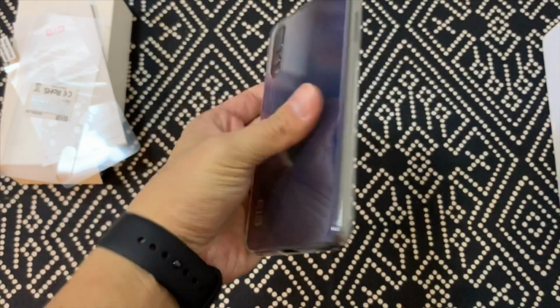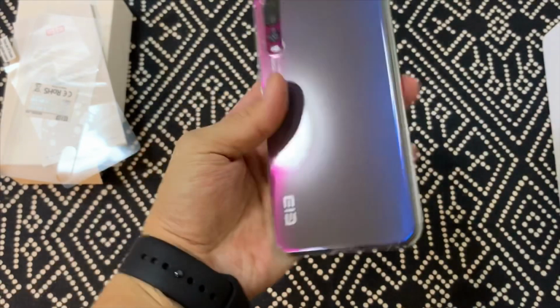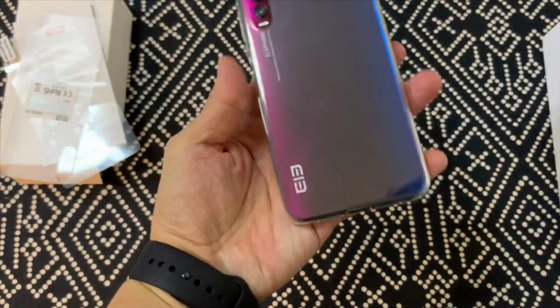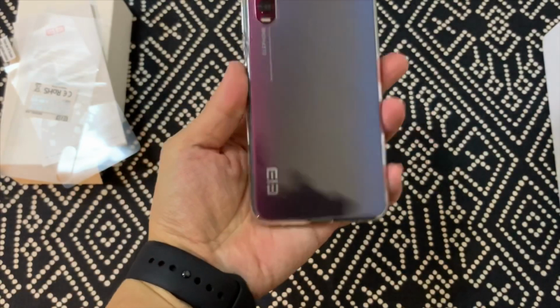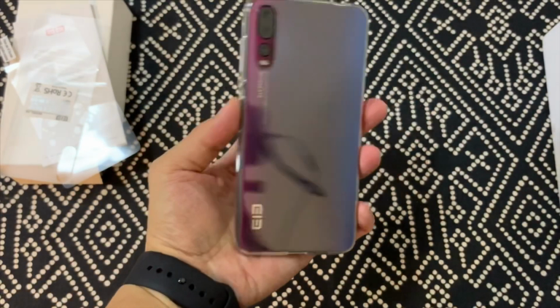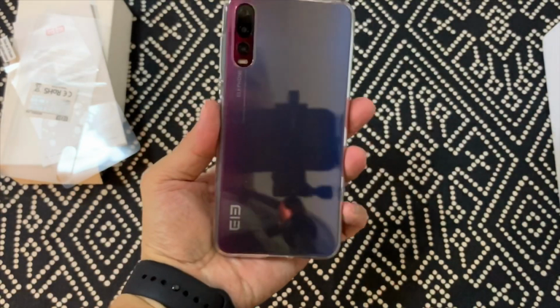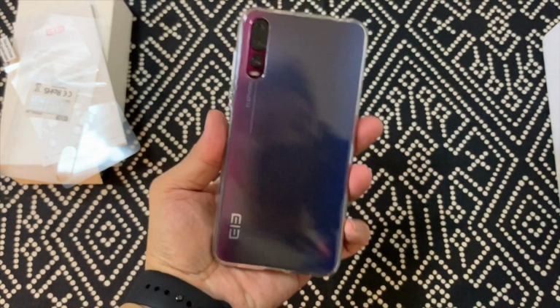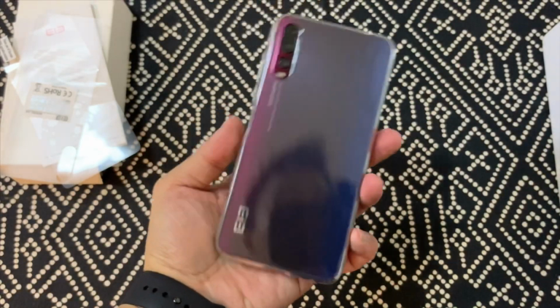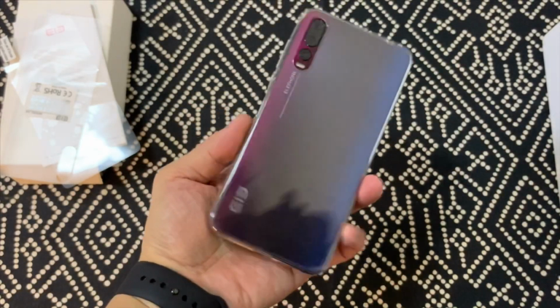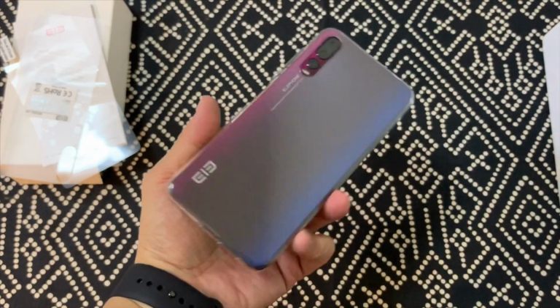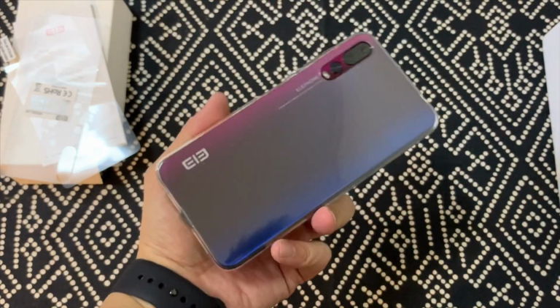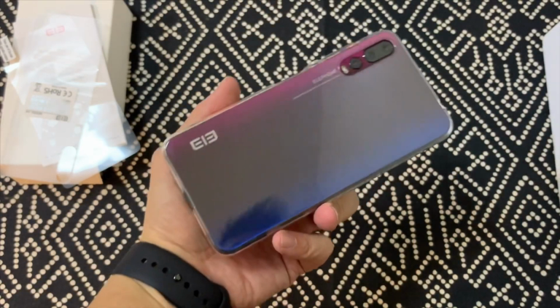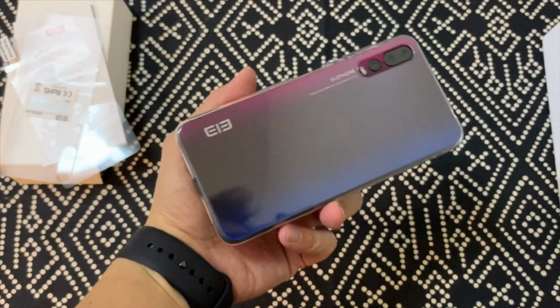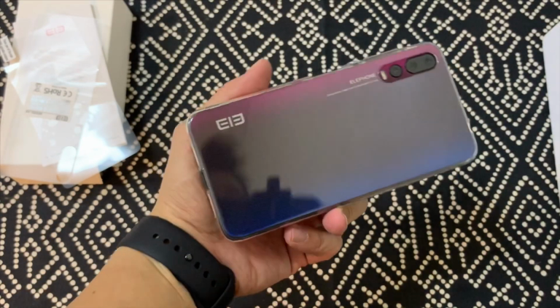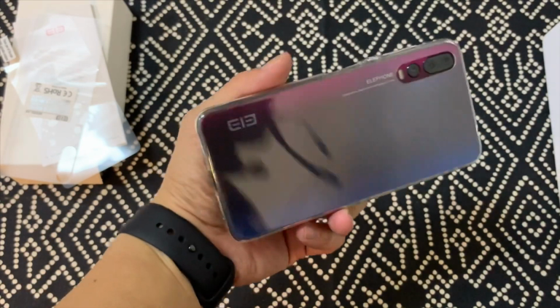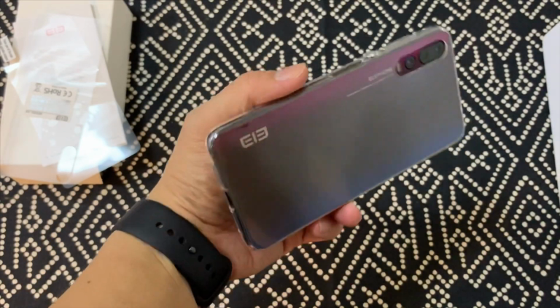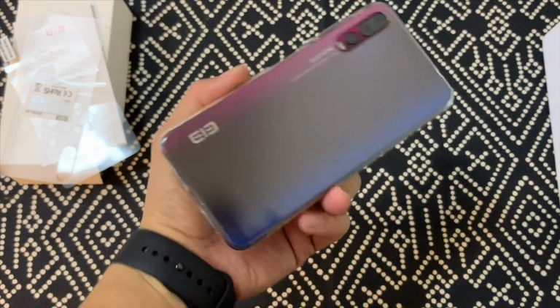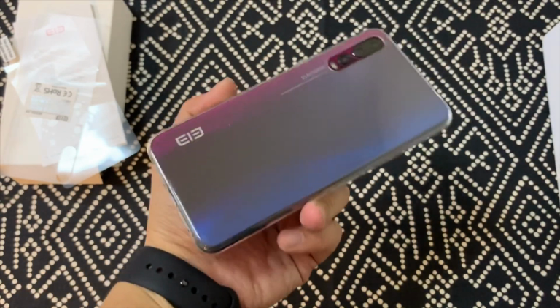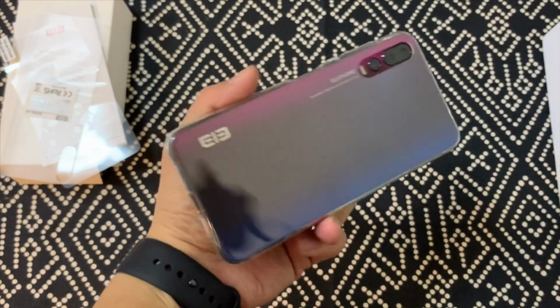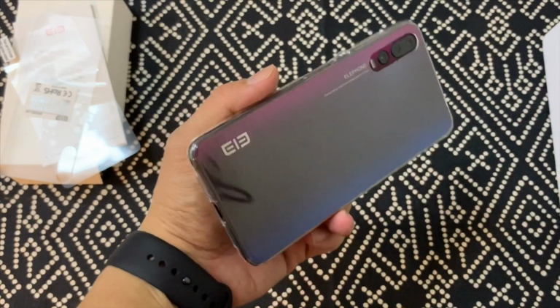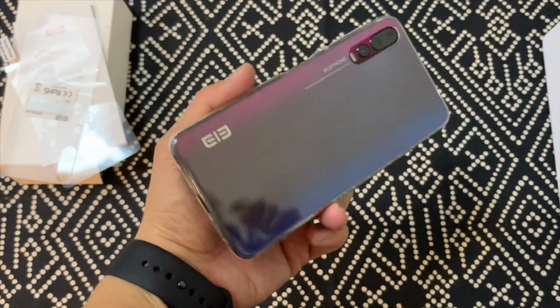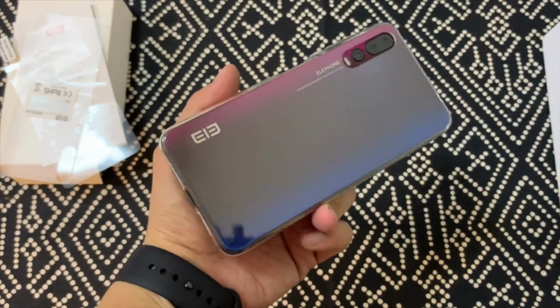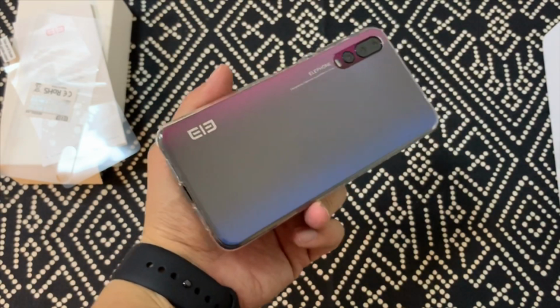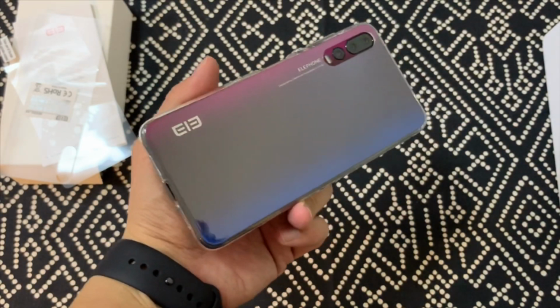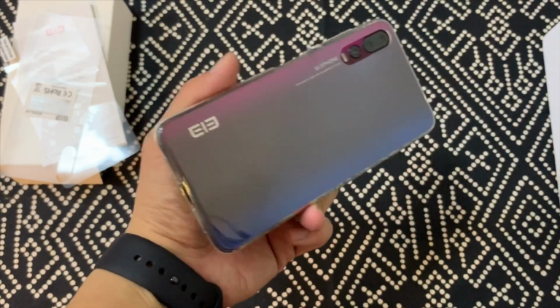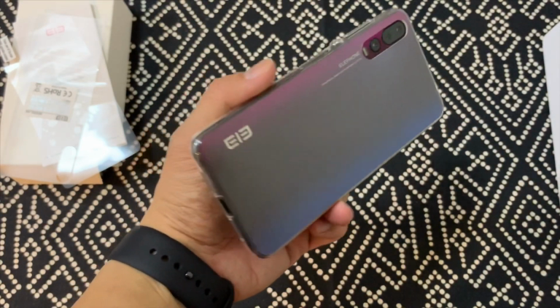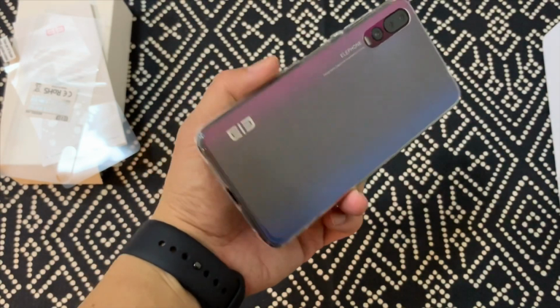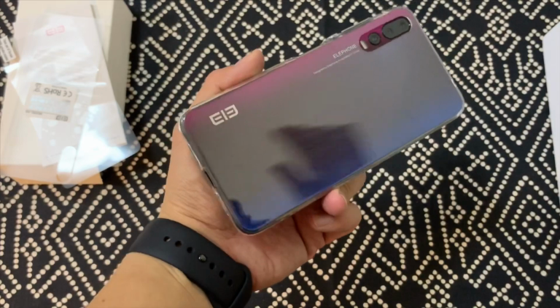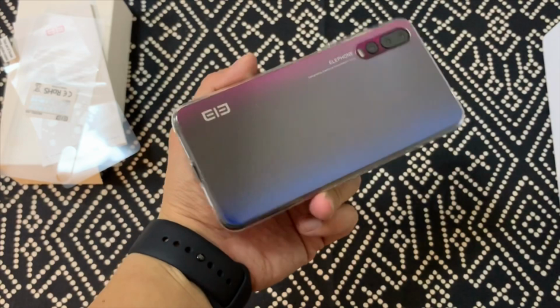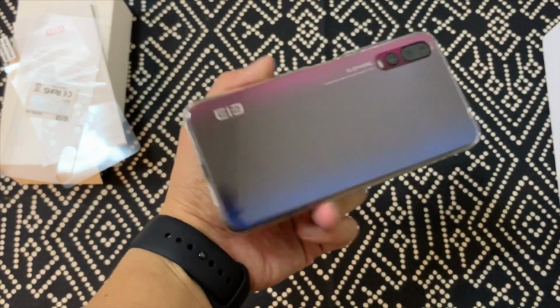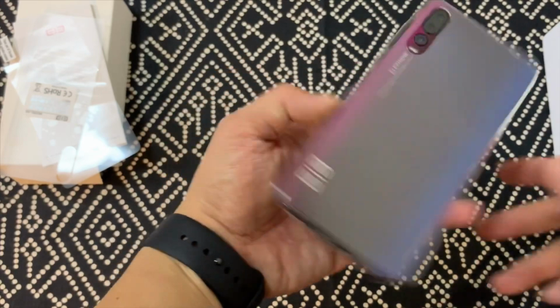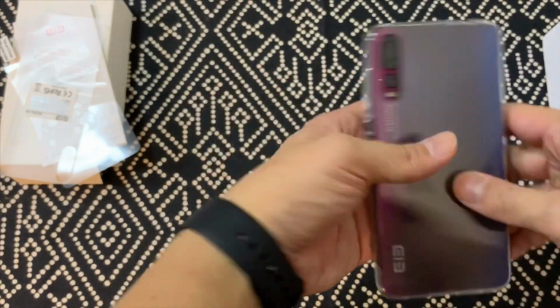Pretty snug fit, and the case is very clear to leave the back visible so you can still kind of see the color.